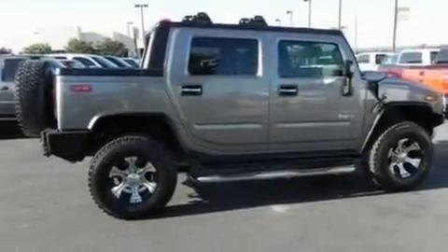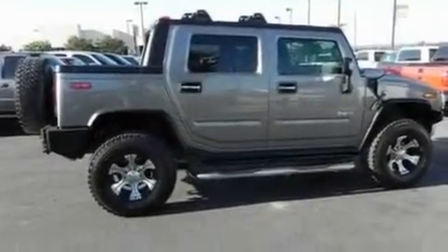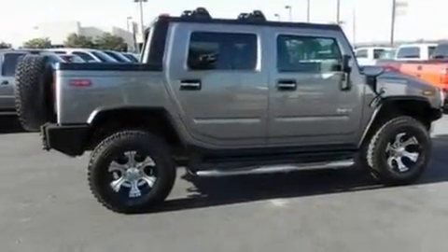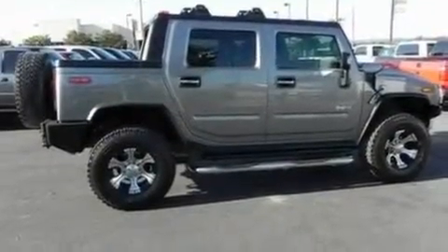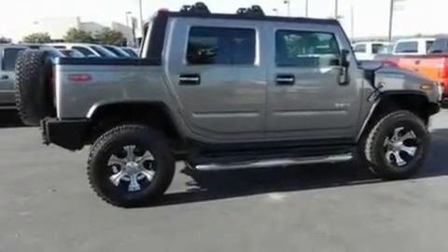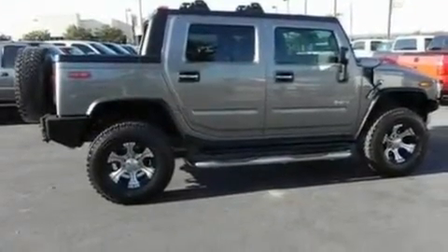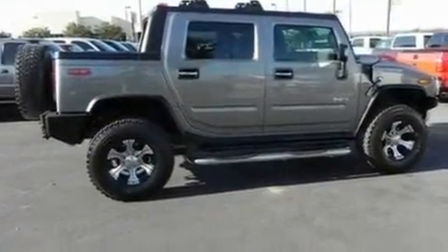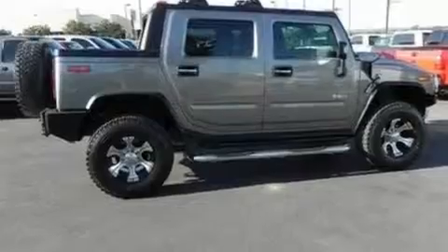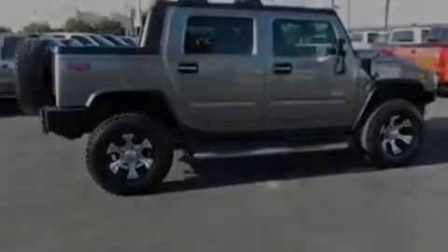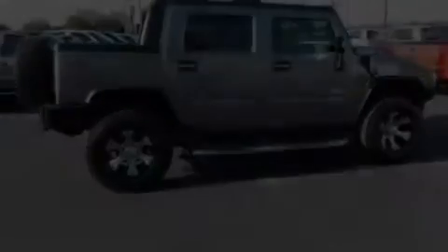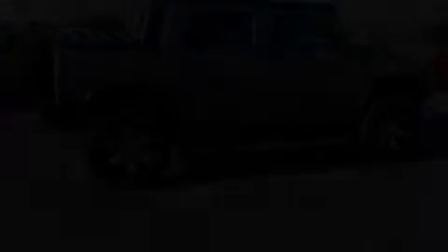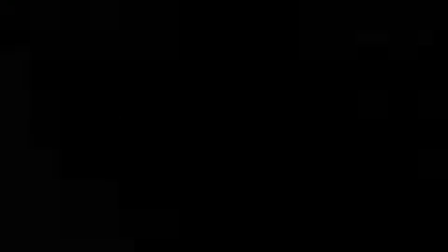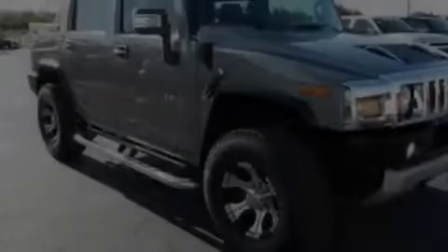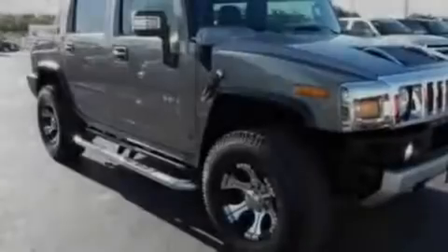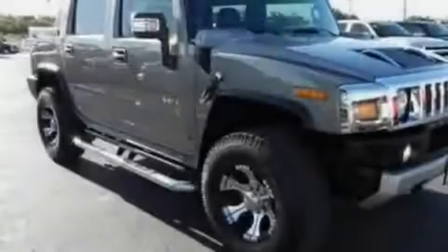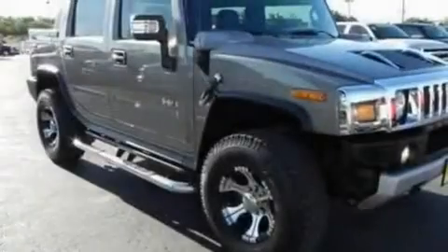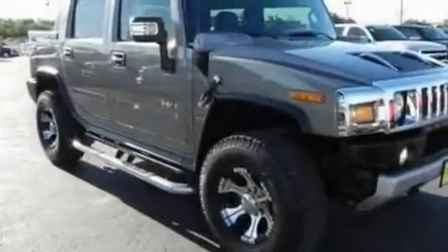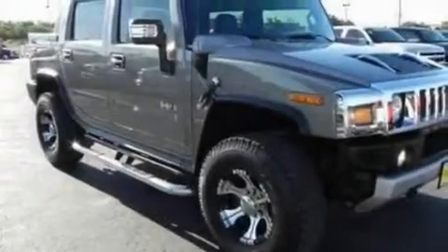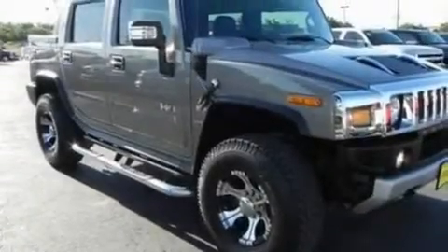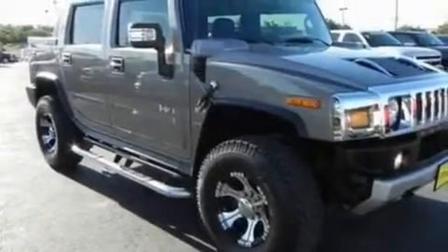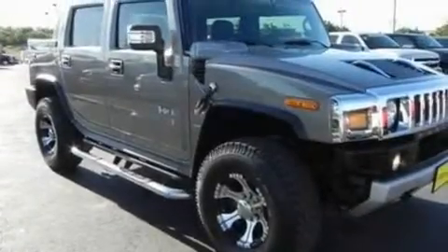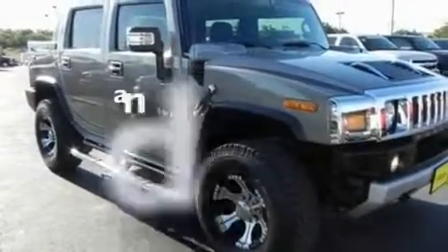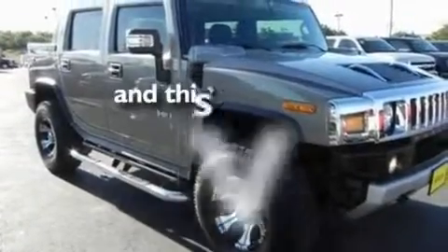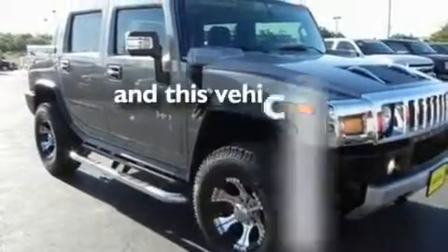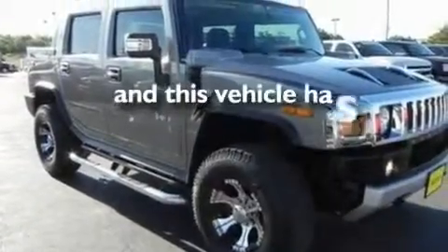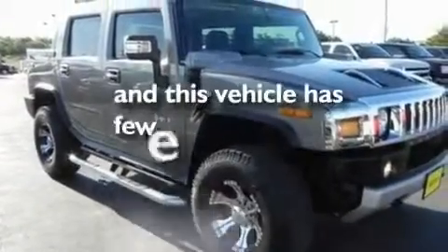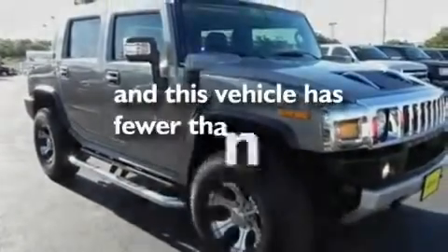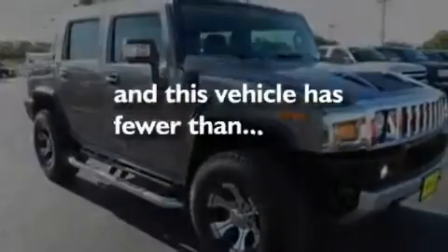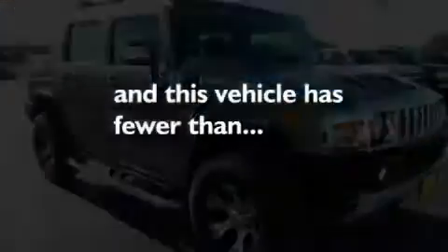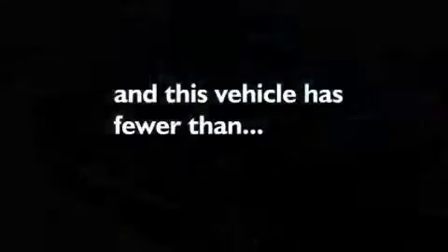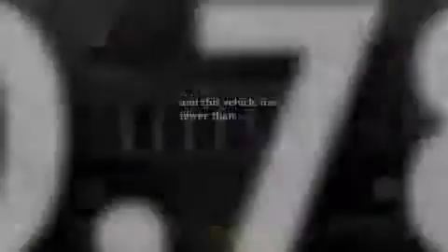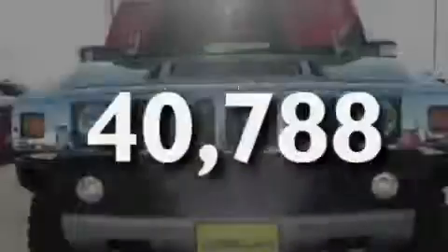17-inch wheels, traction control and stability control systems, heated front seats, and this vehicle has fewer than 41,000 miles on the odometer.